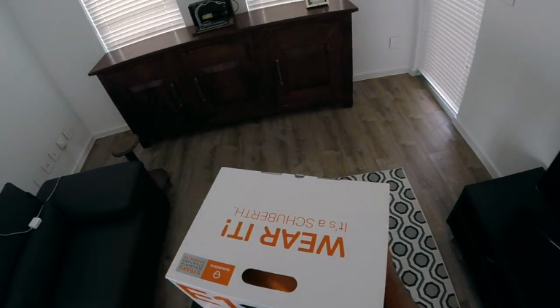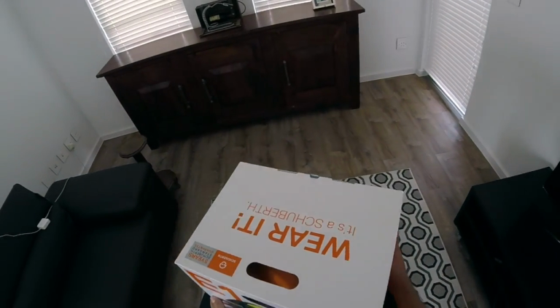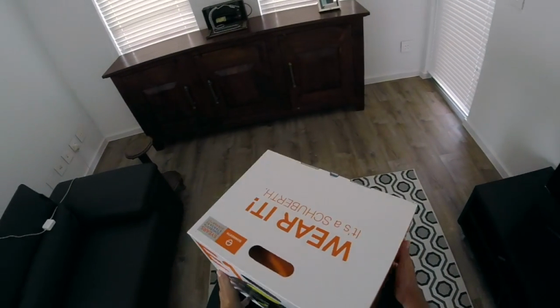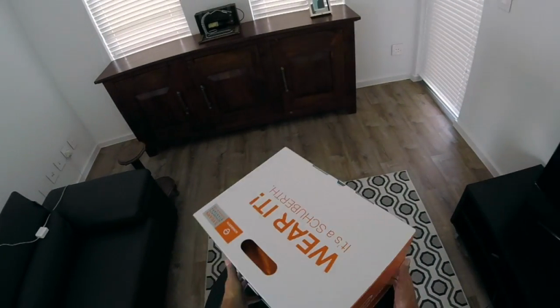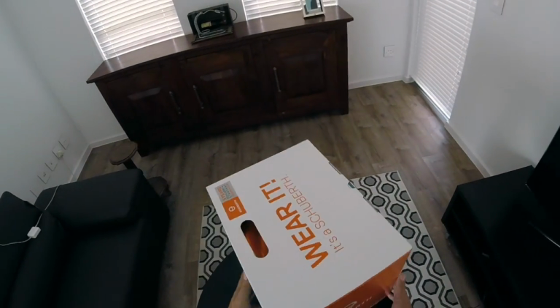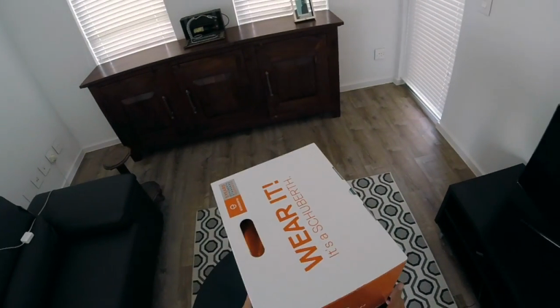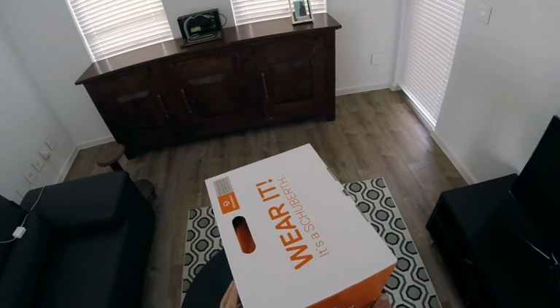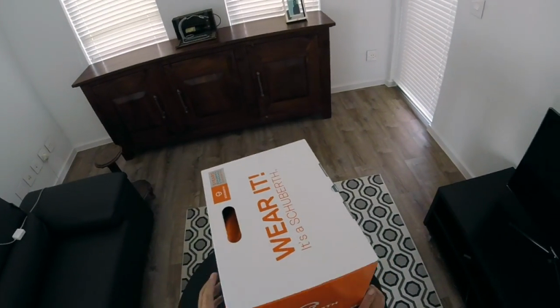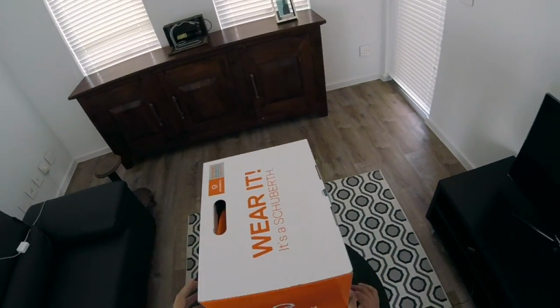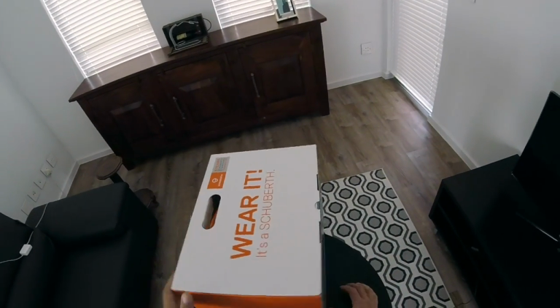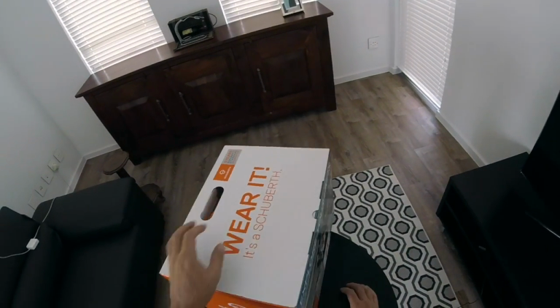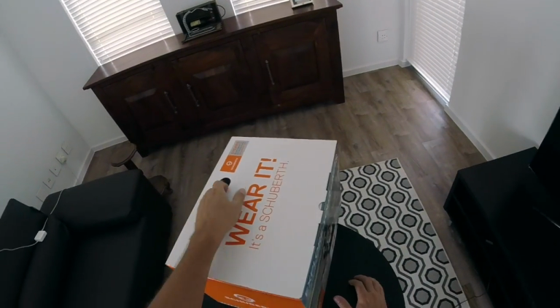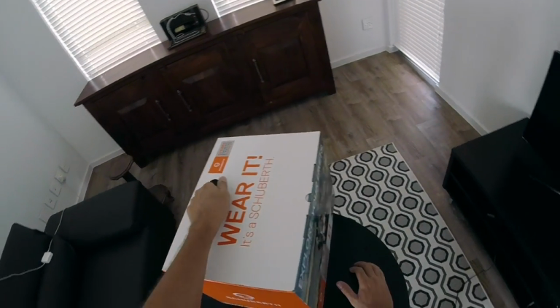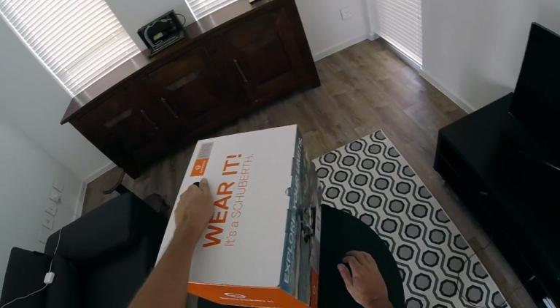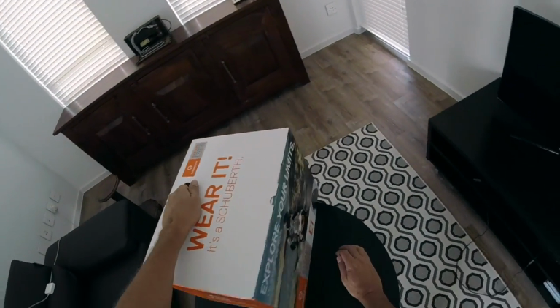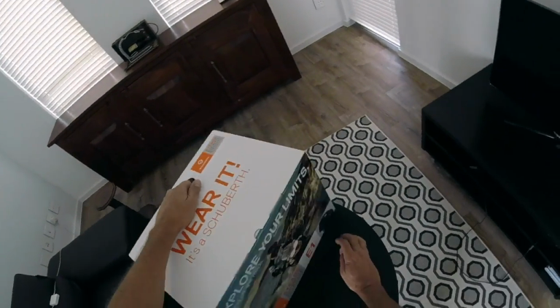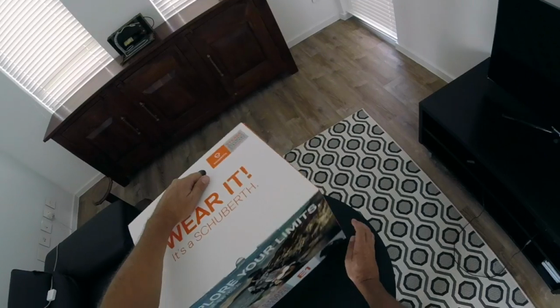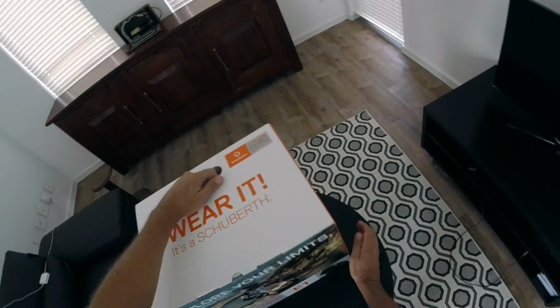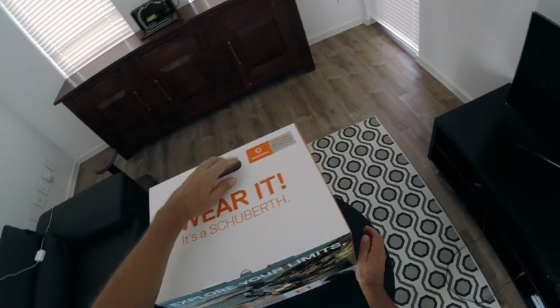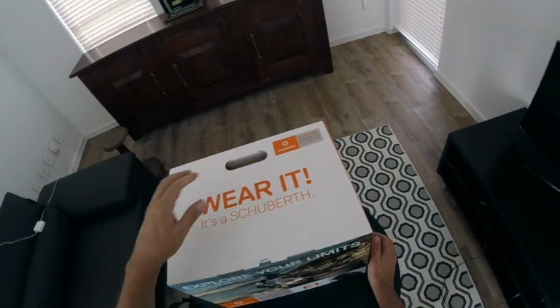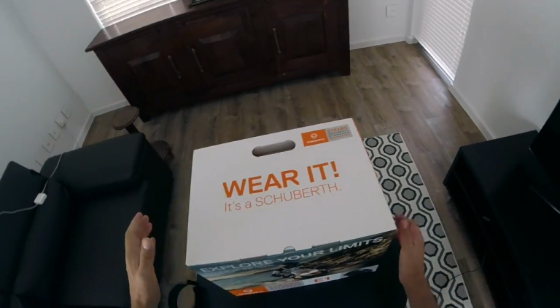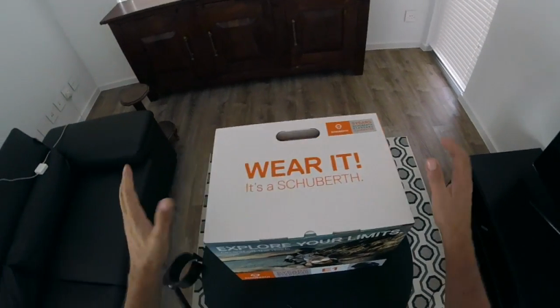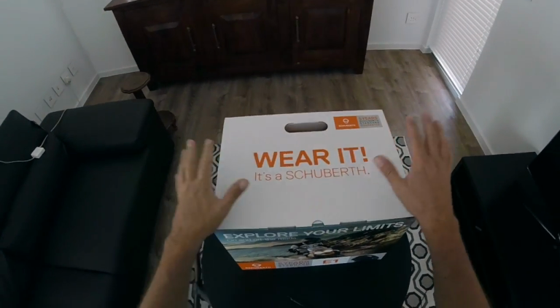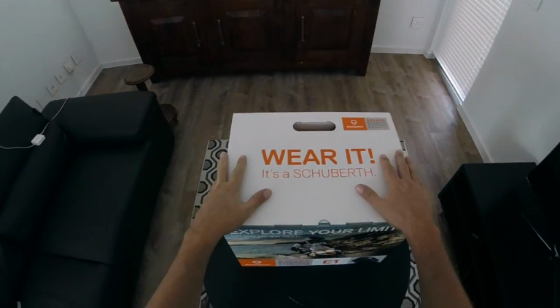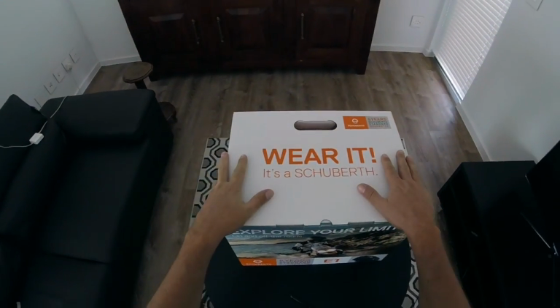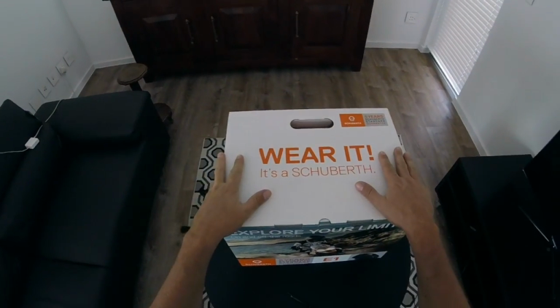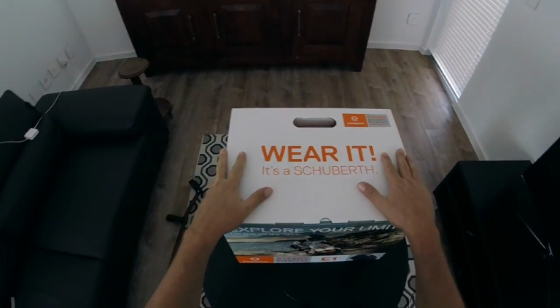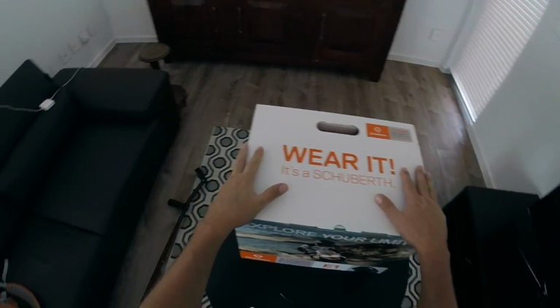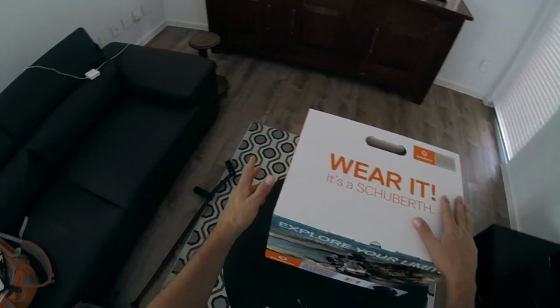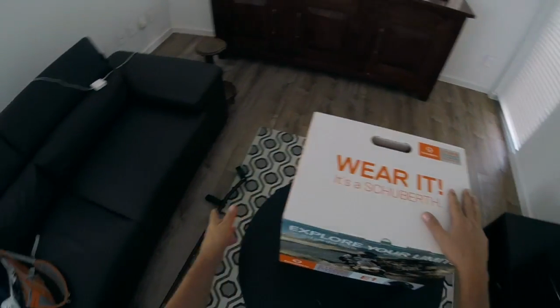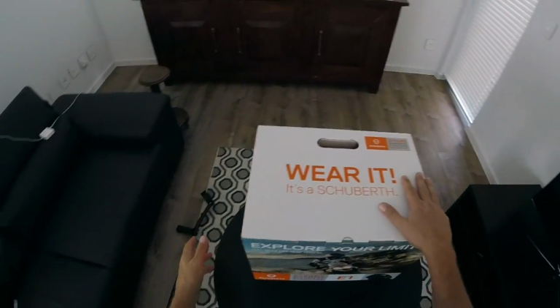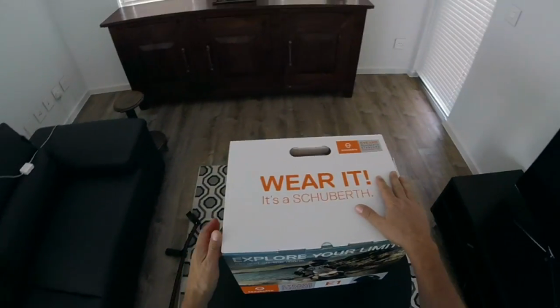I love it on the box — 'wear it, it's a Schoberth.' That immediately tells you that it should not be spending a lot of time in this box; it should be out and it should be on.